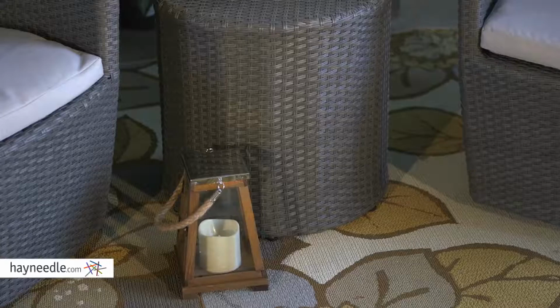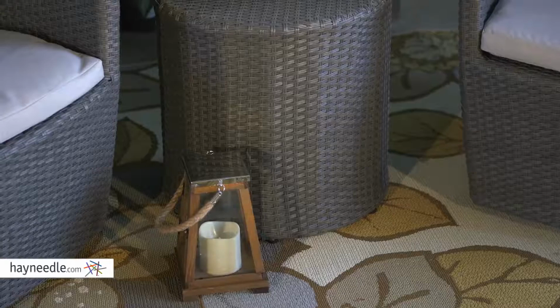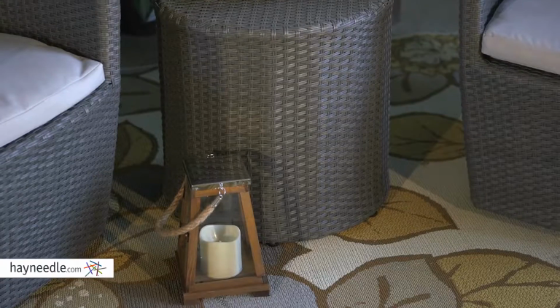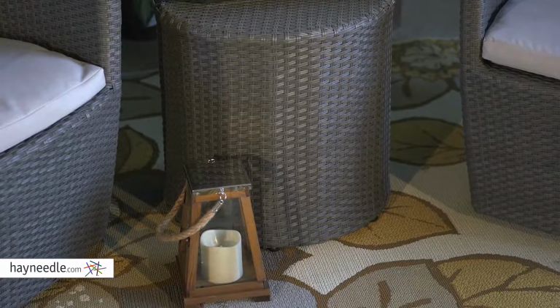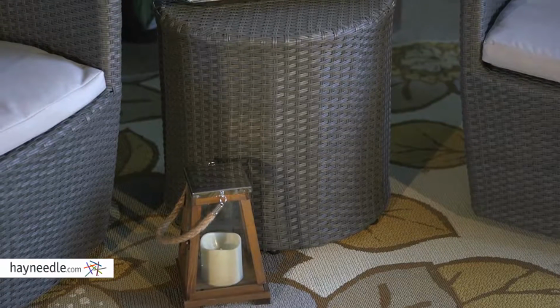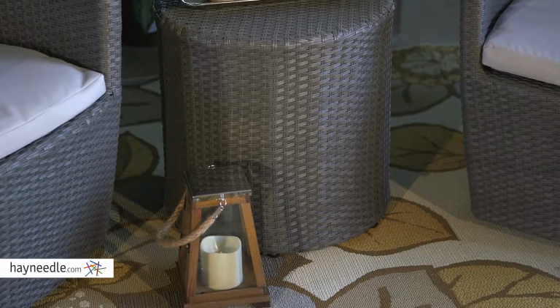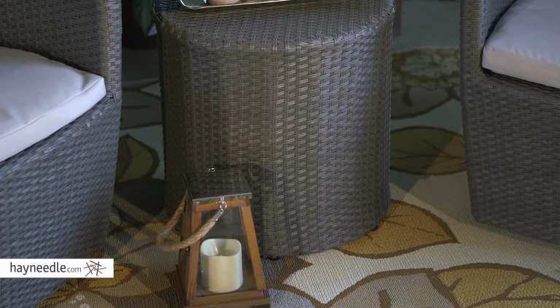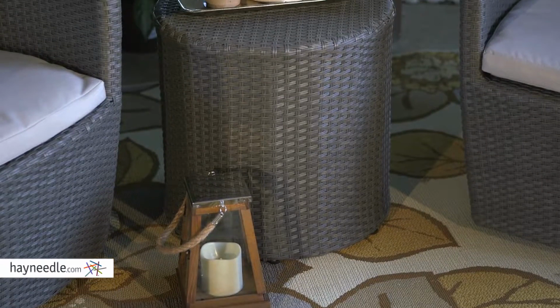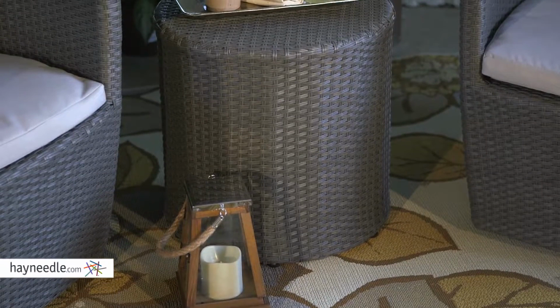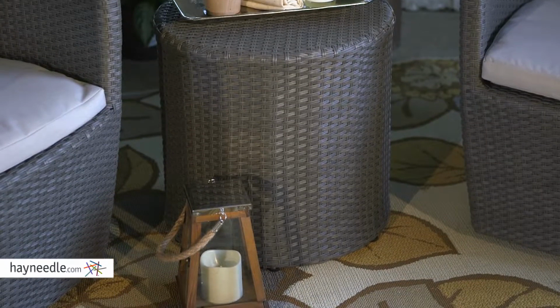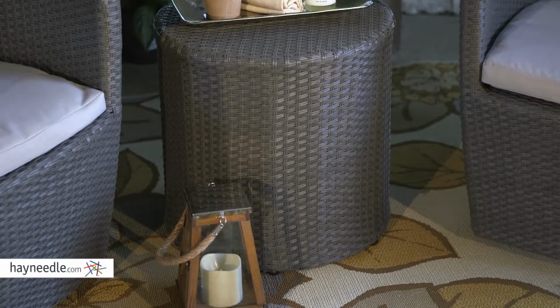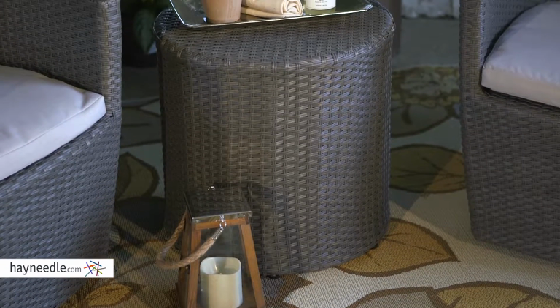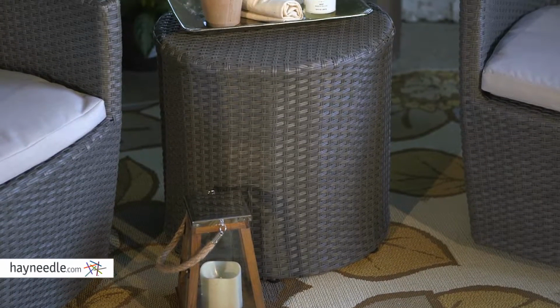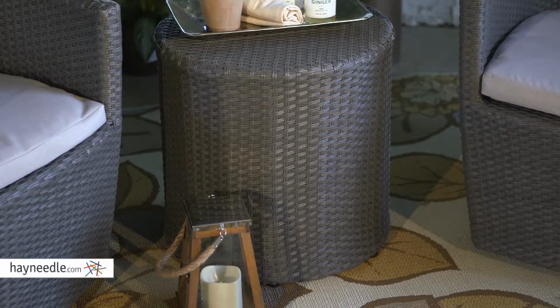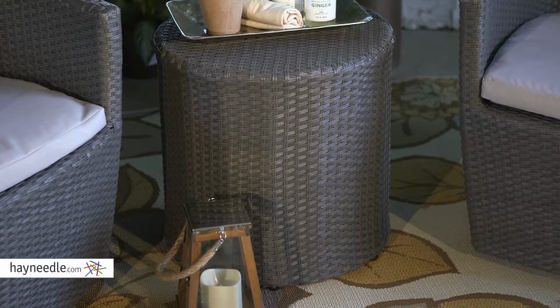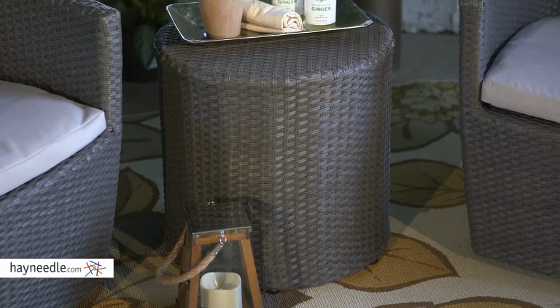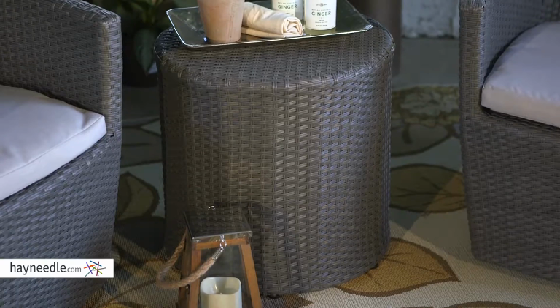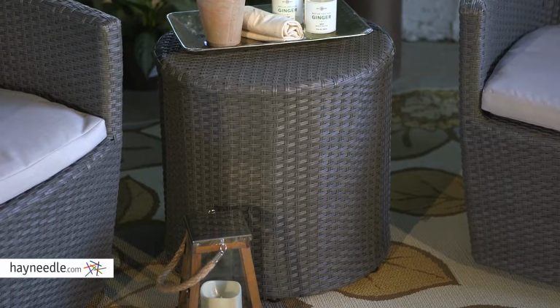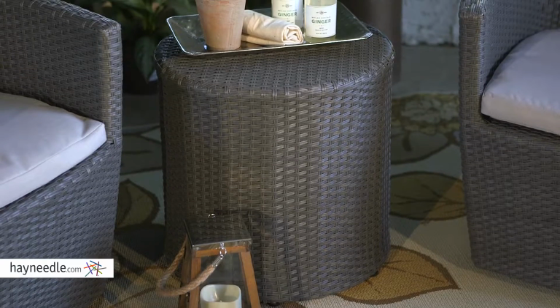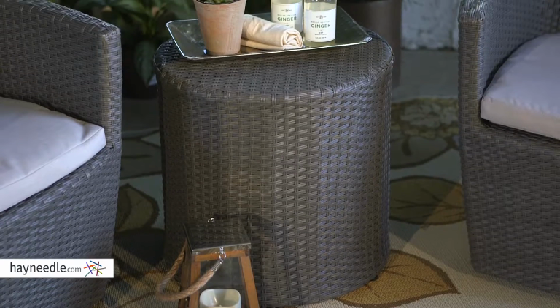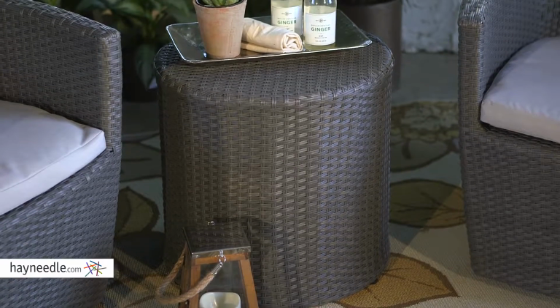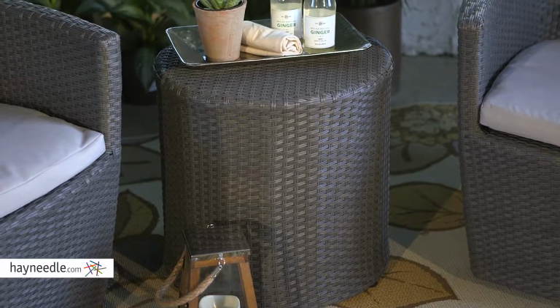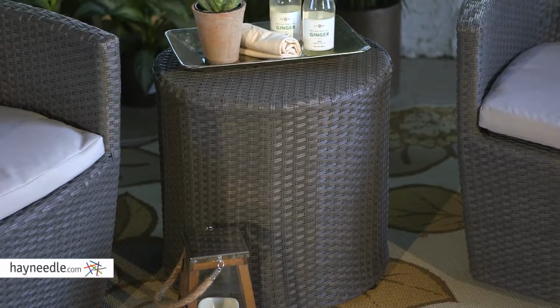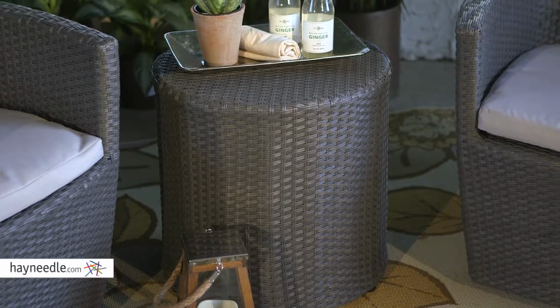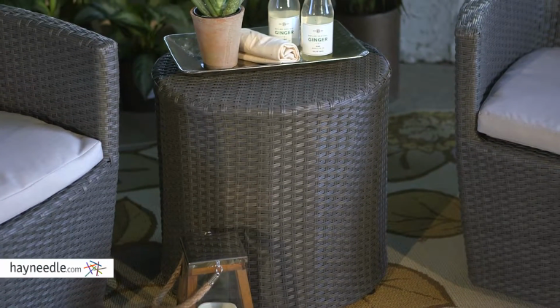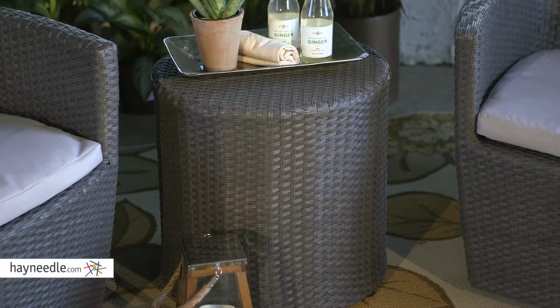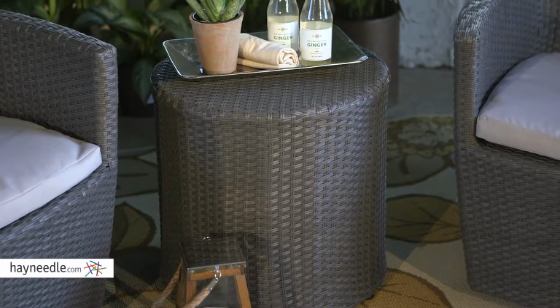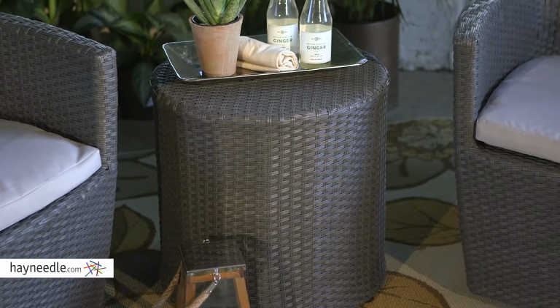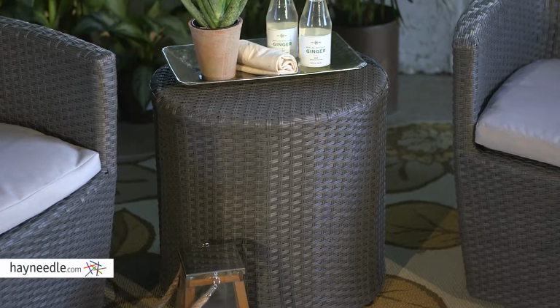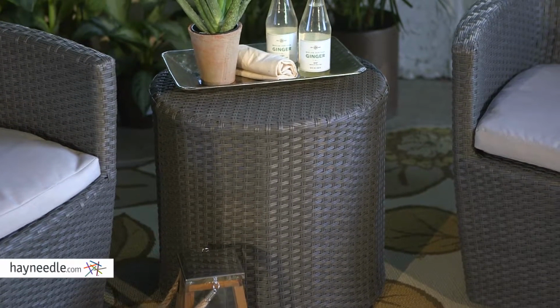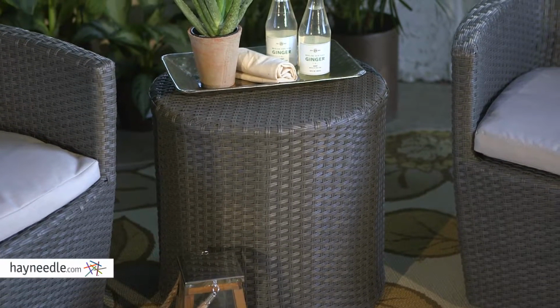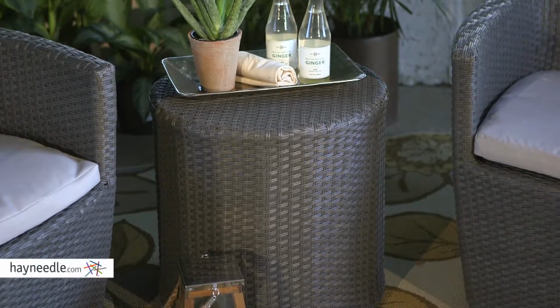The round side table is spacious enough to serve snacks or drinks, or even a small, impromptu dinner should the occasion arise.